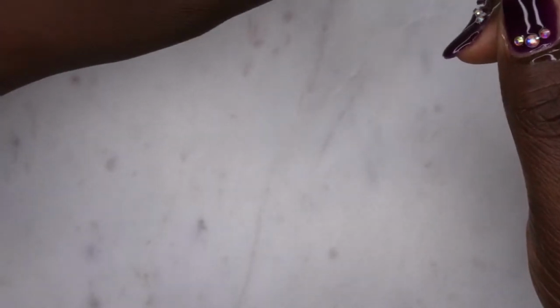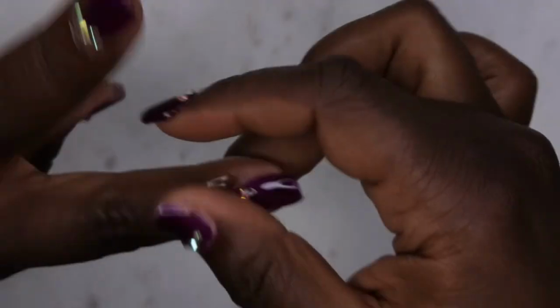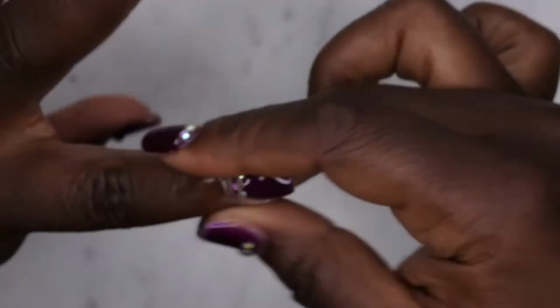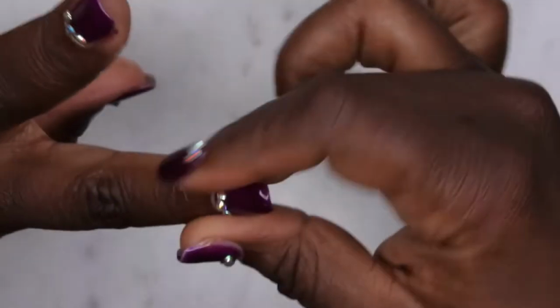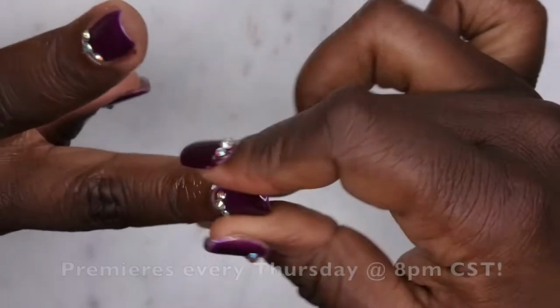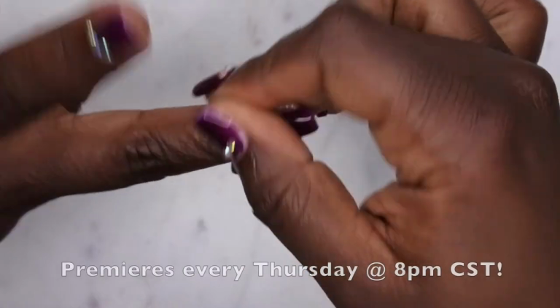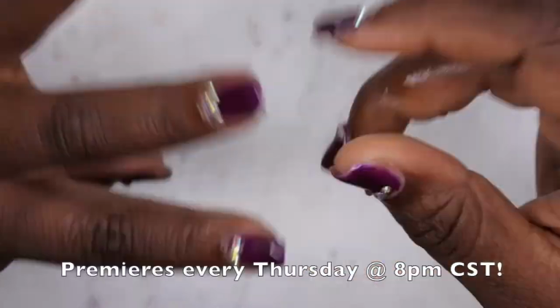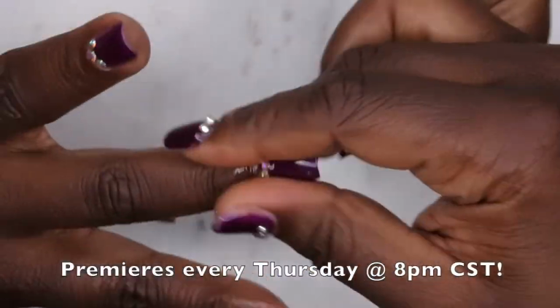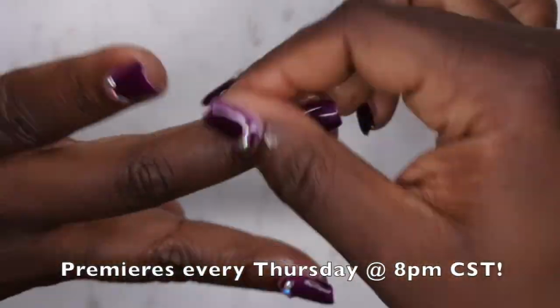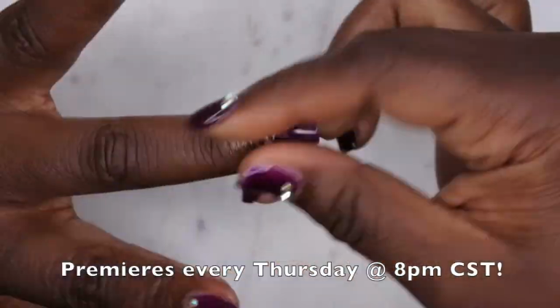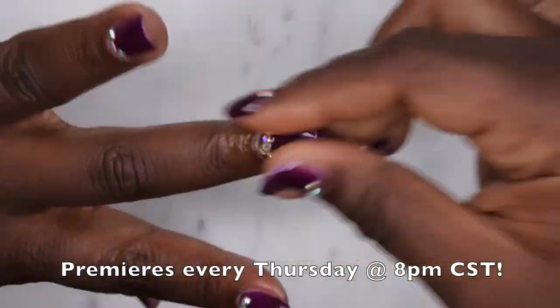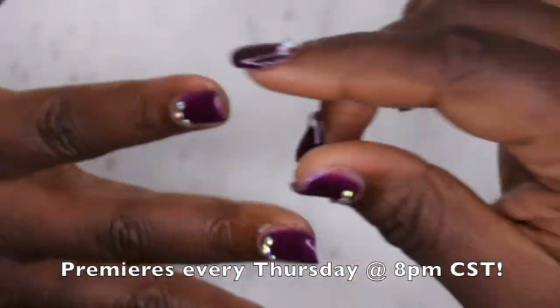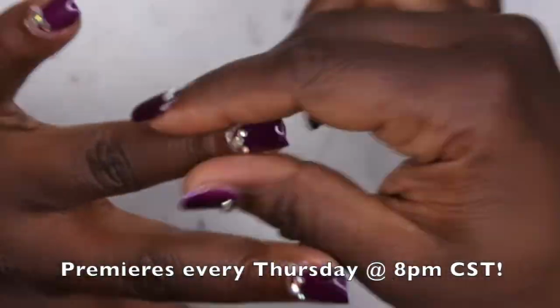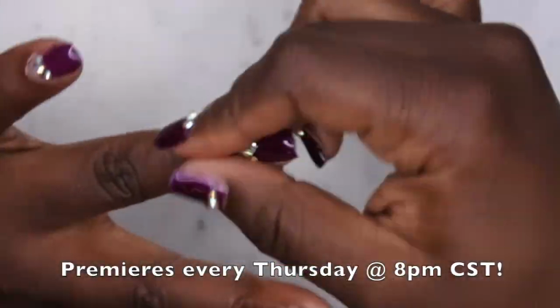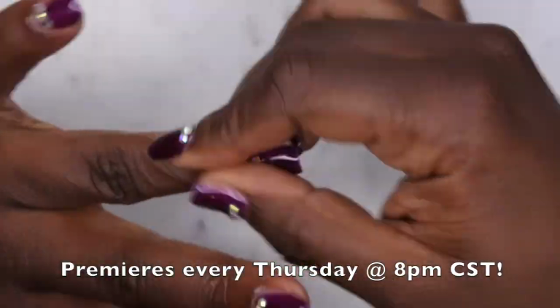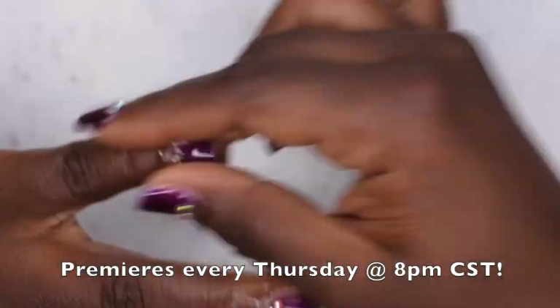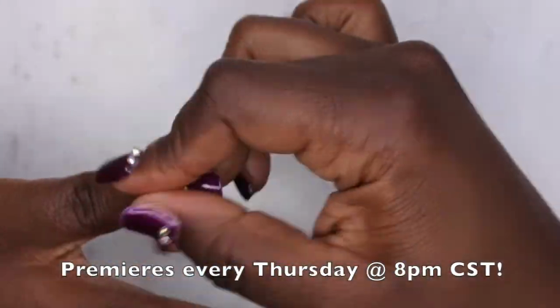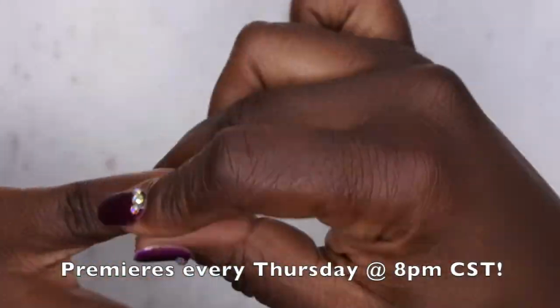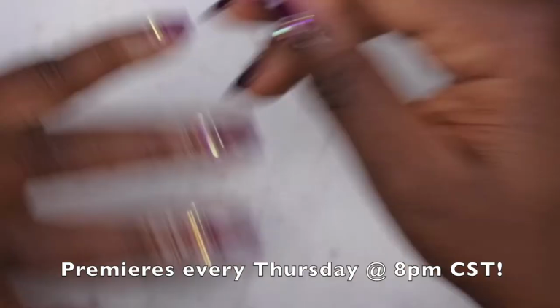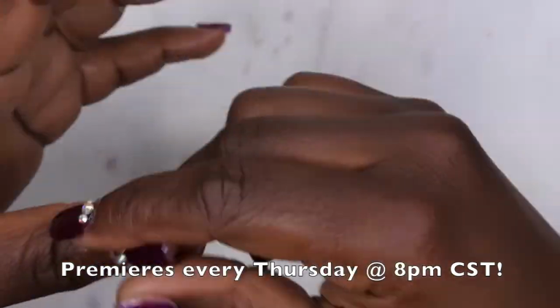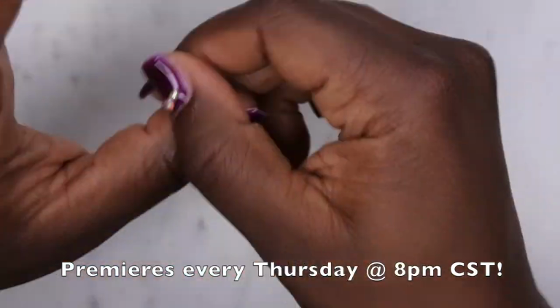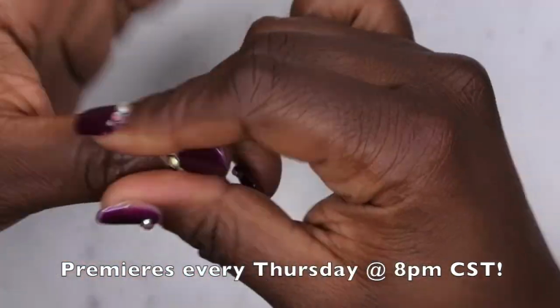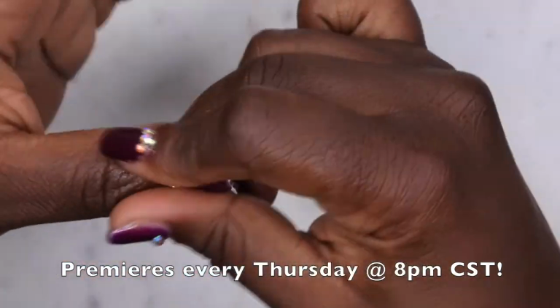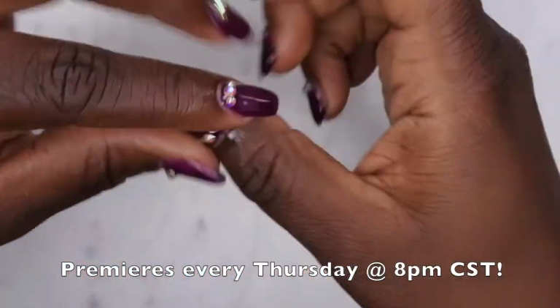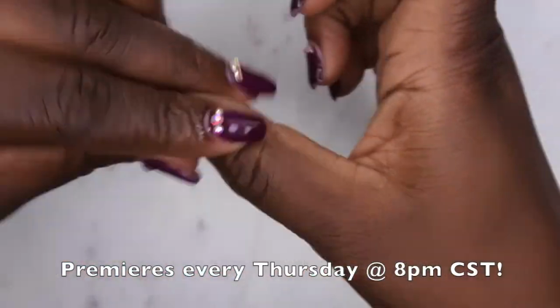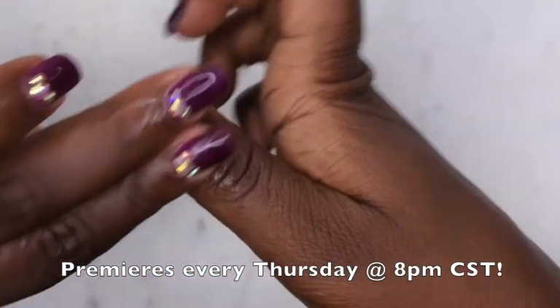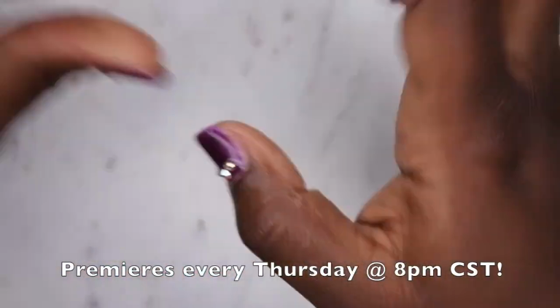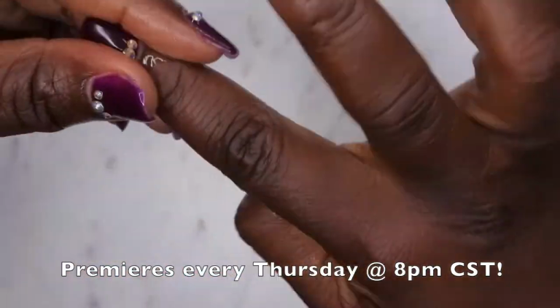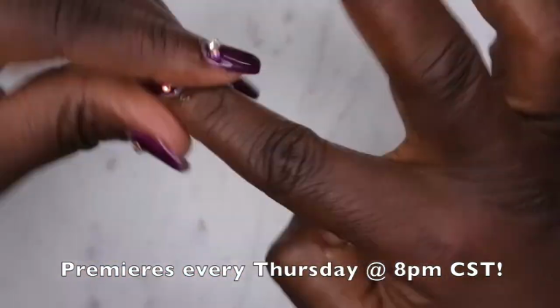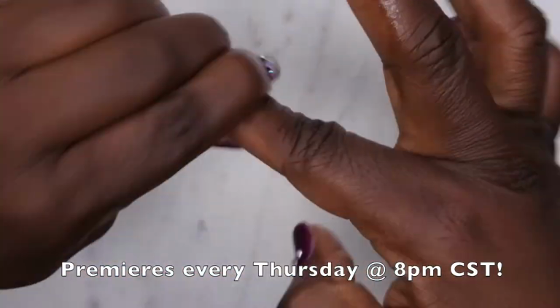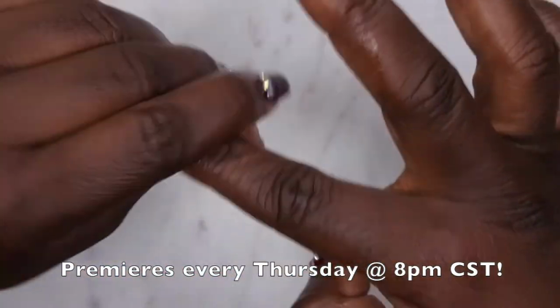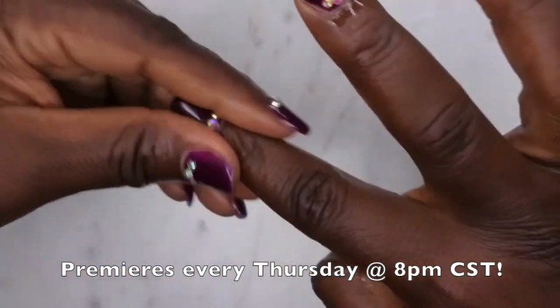Make sure you tune in every Thursday at 8 PM so that I can chat with you all as you watch me do my nails.